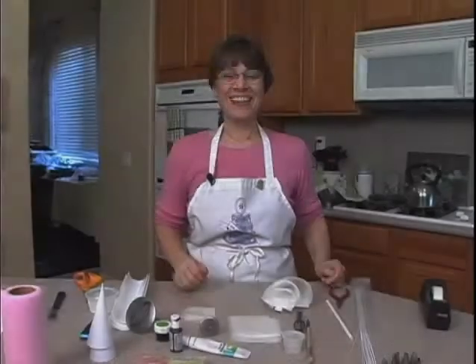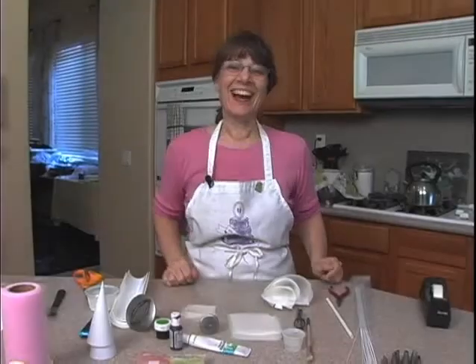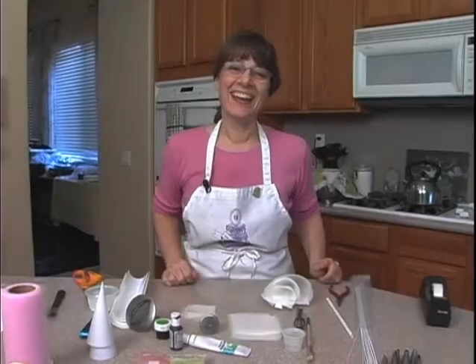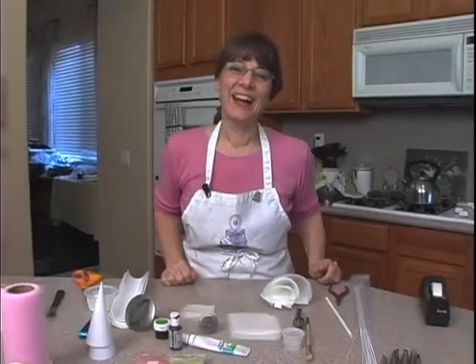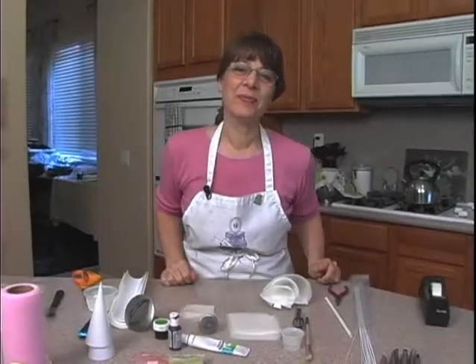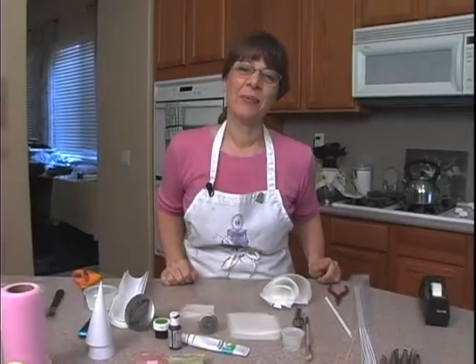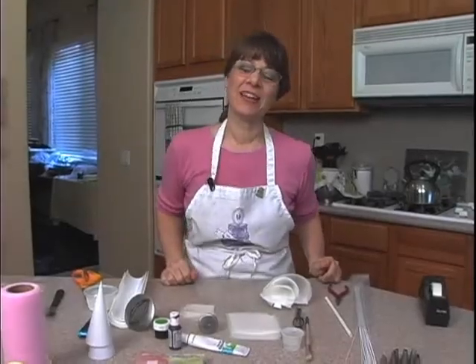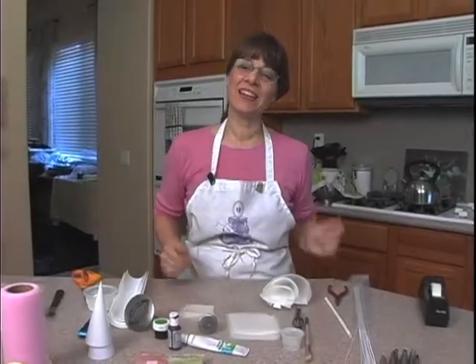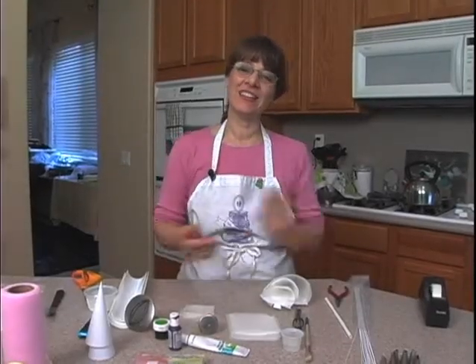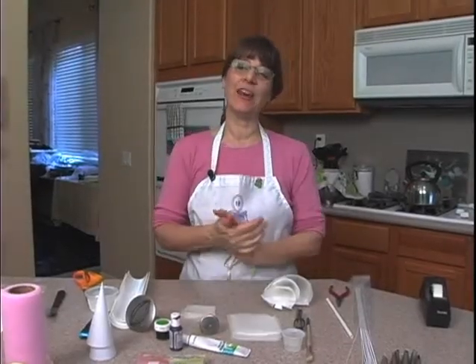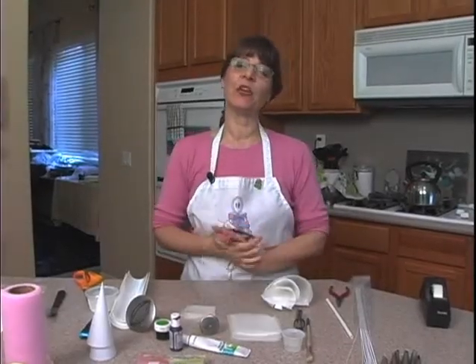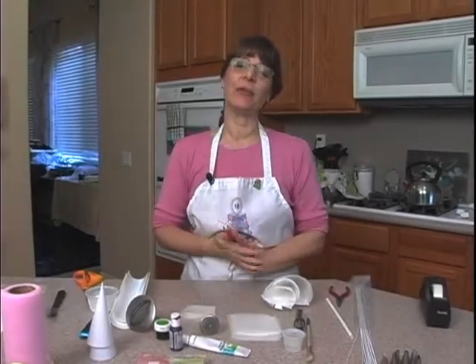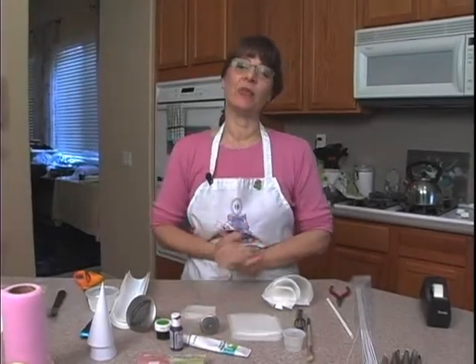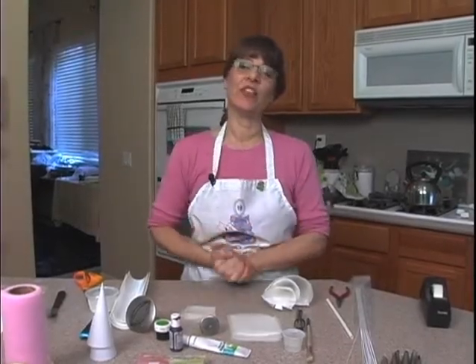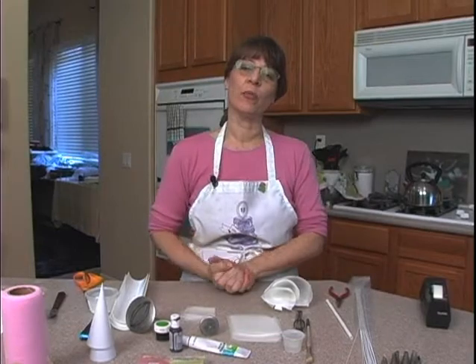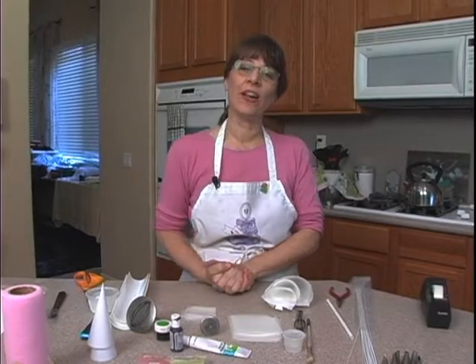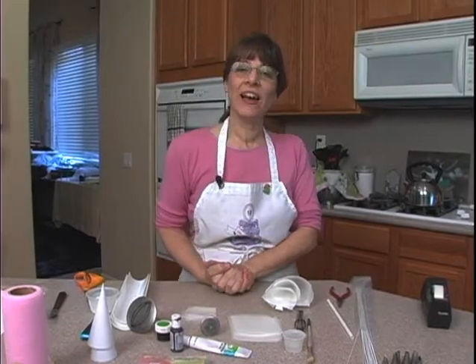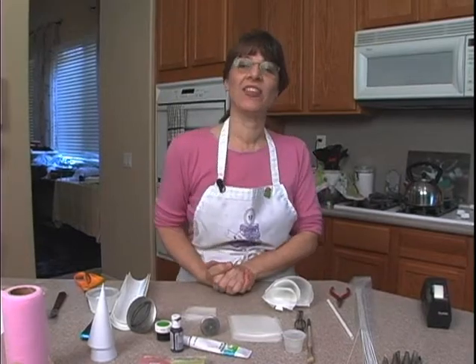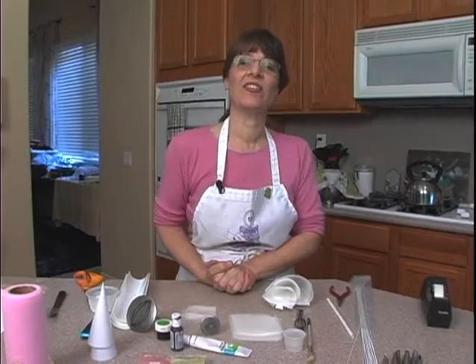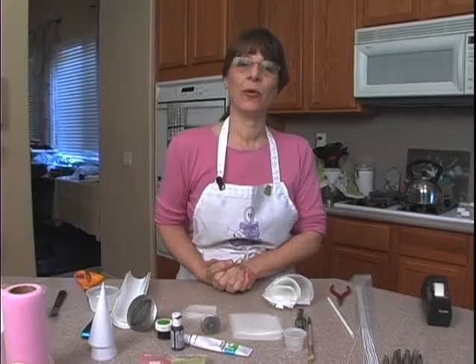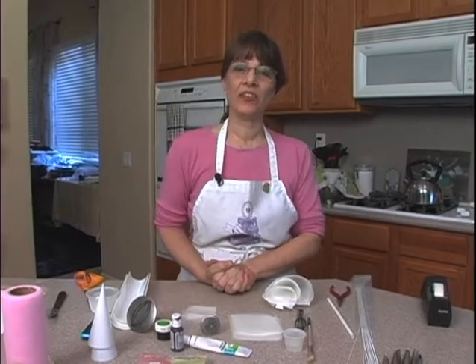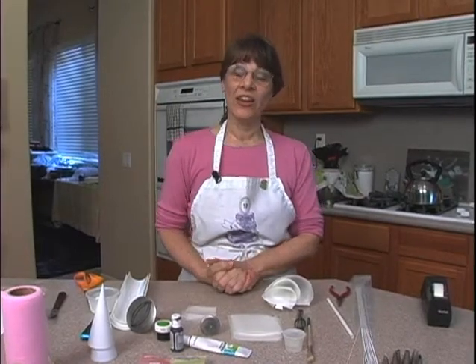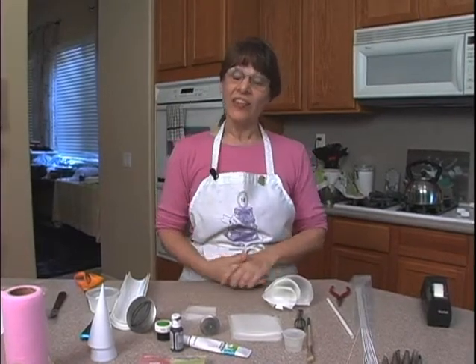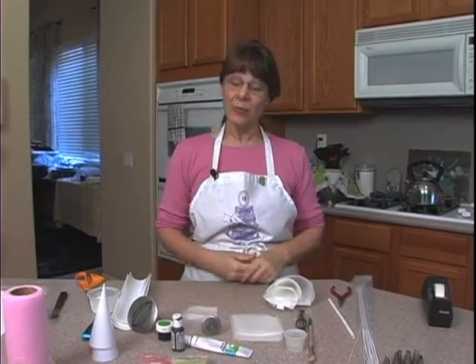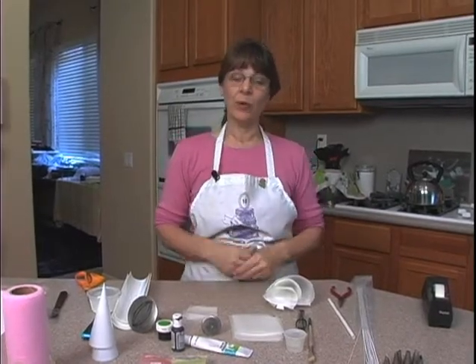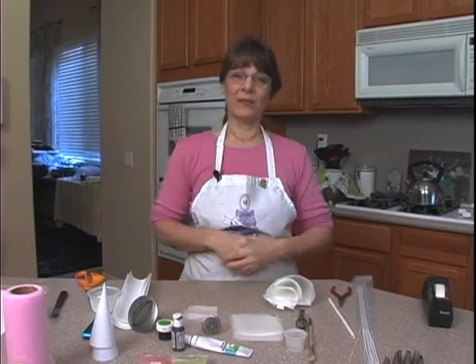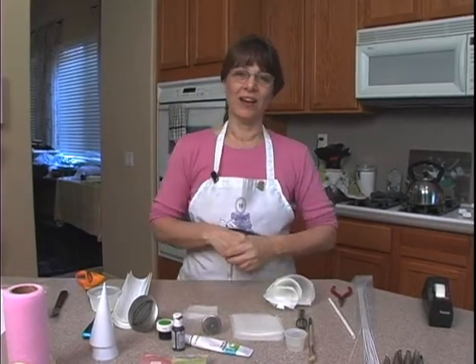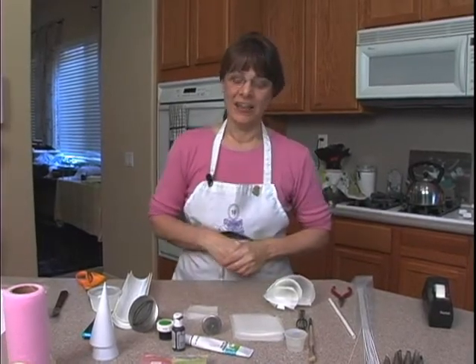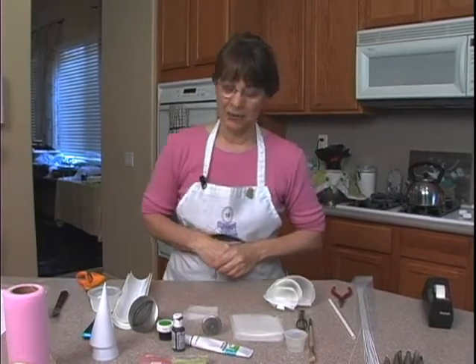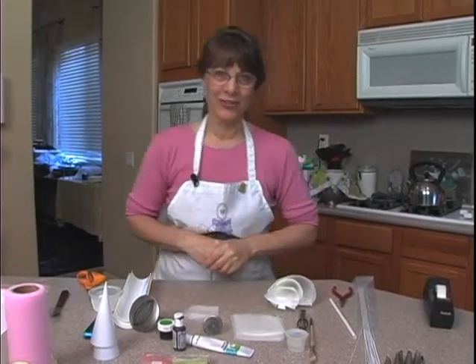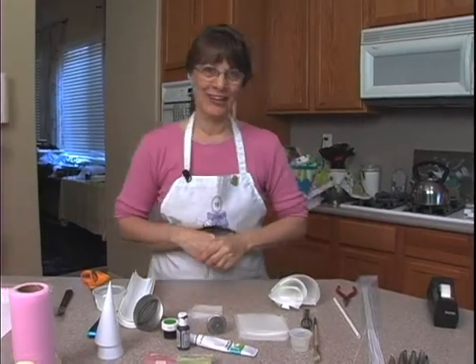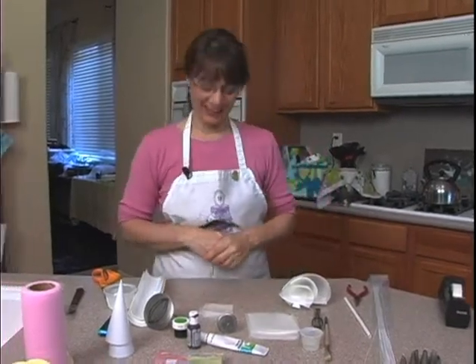Hi, I'm Tammy Utley, and today we're going to be doing some royal icing flowers and some crimping on a Mother's Day cake.